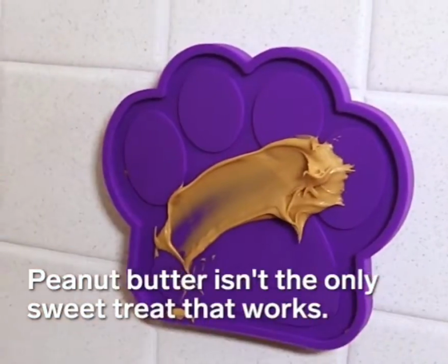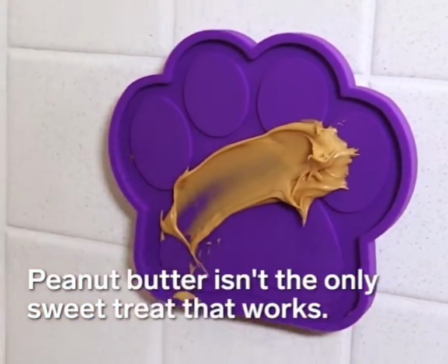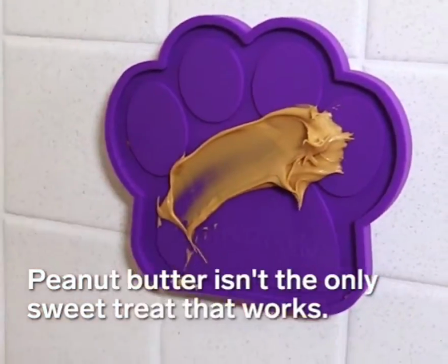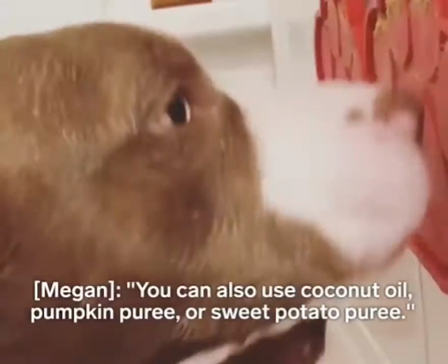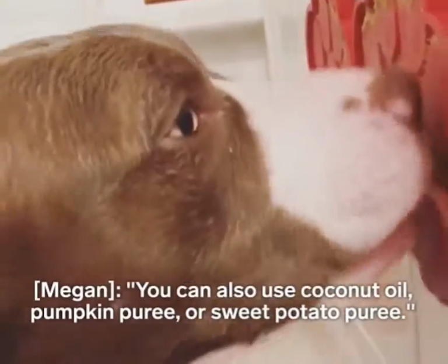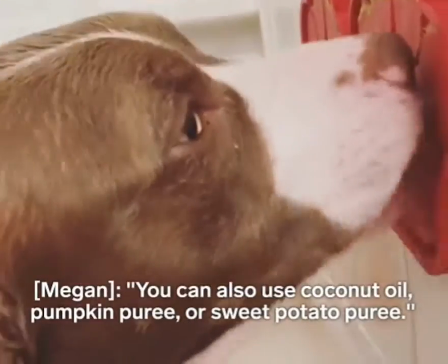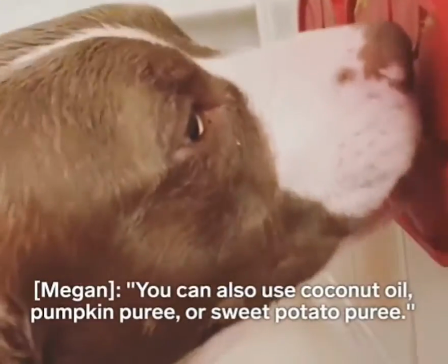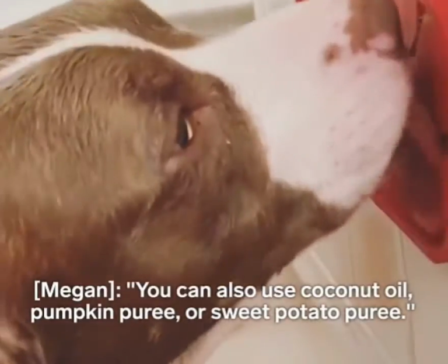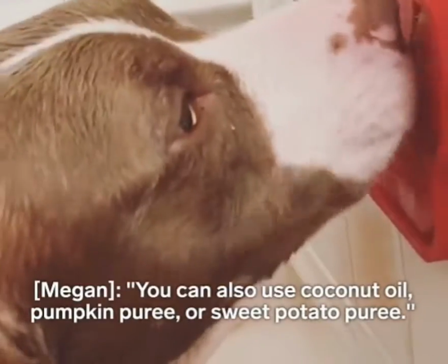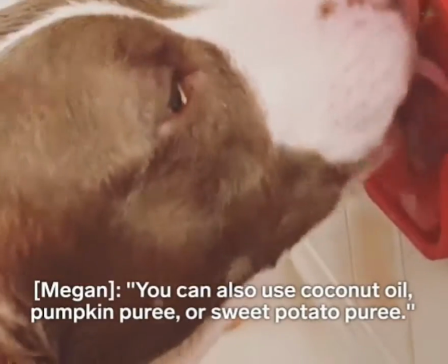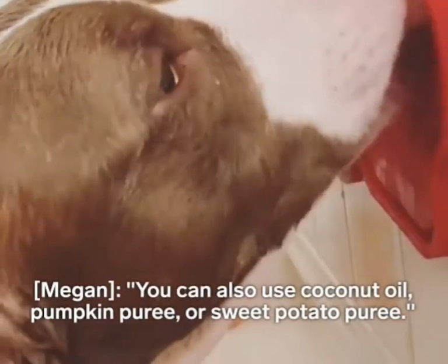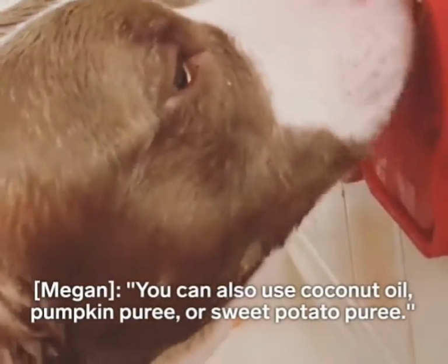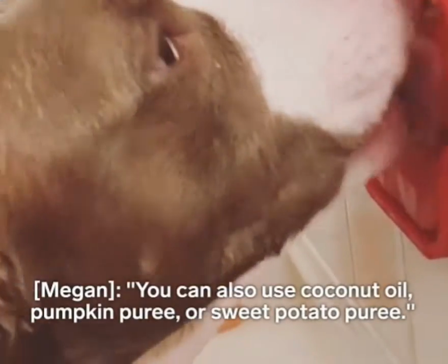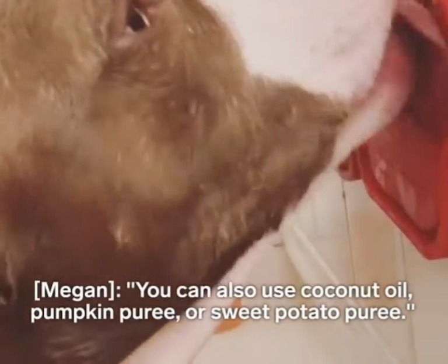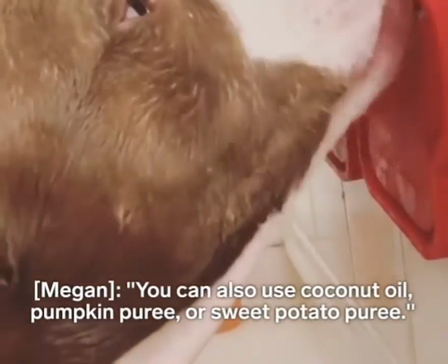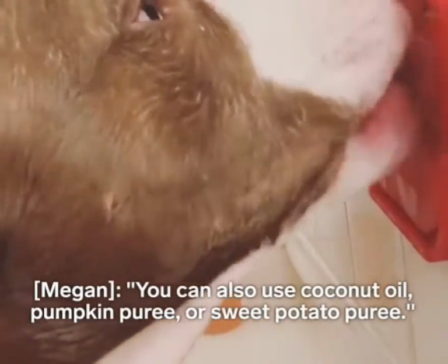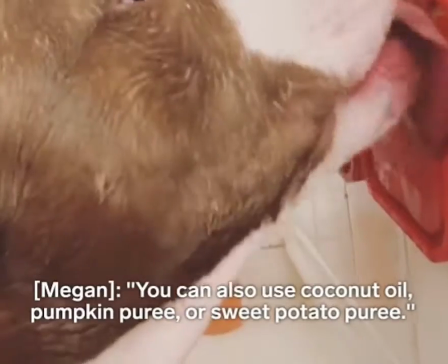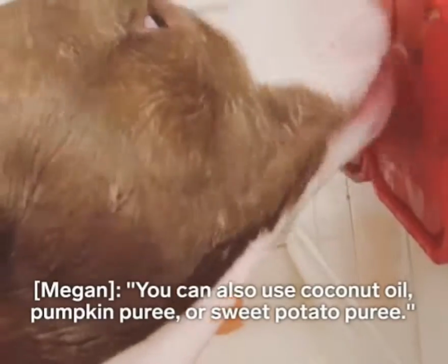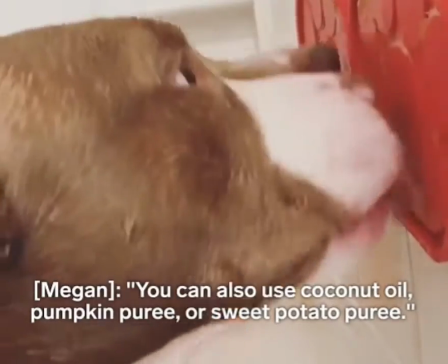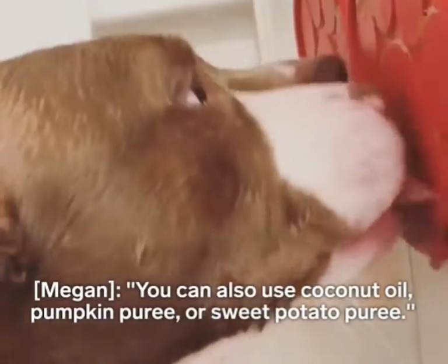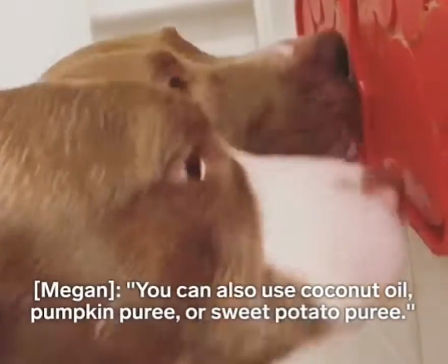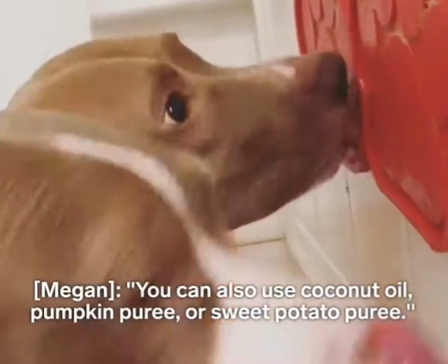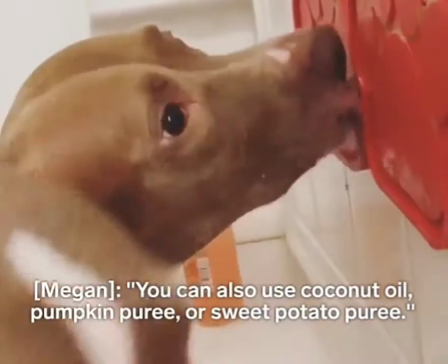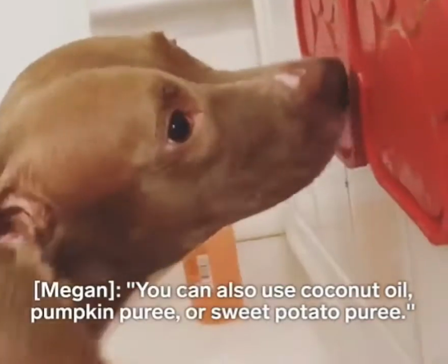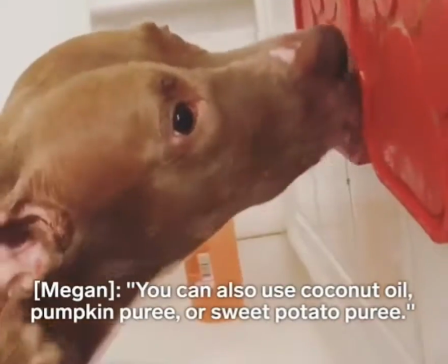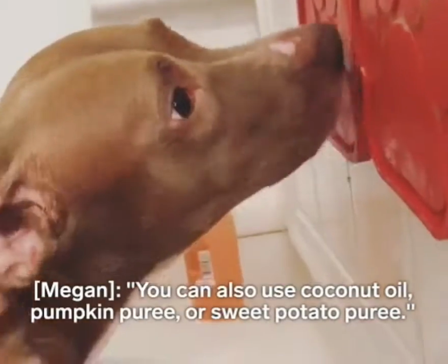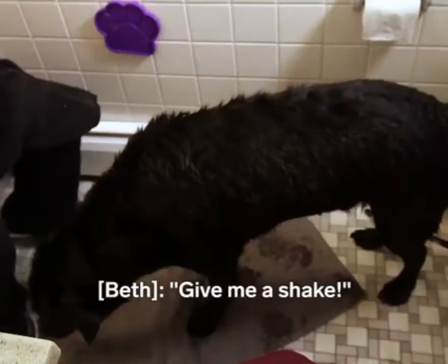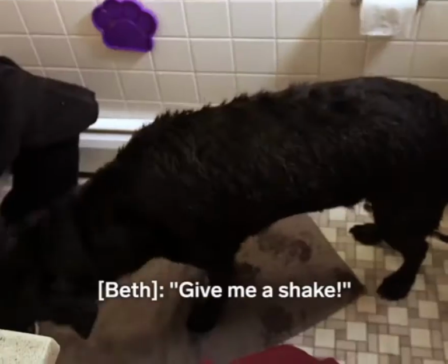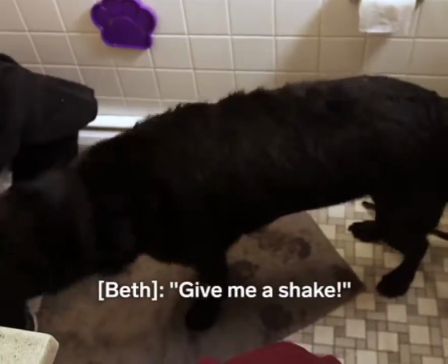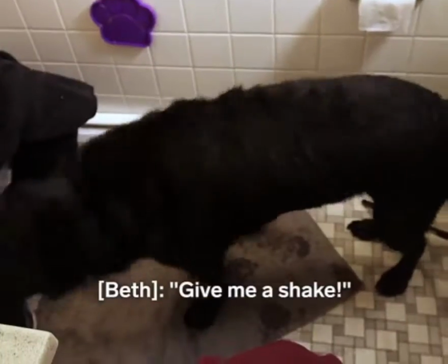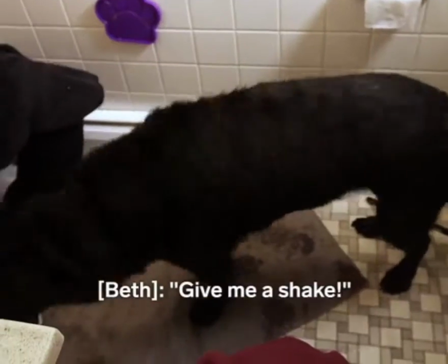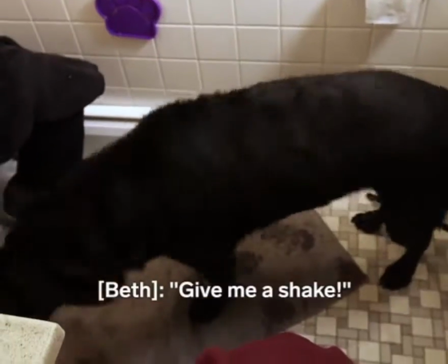You can also use coconut oil, pumpkin puree, or sweet potato puree. Give me a shake.